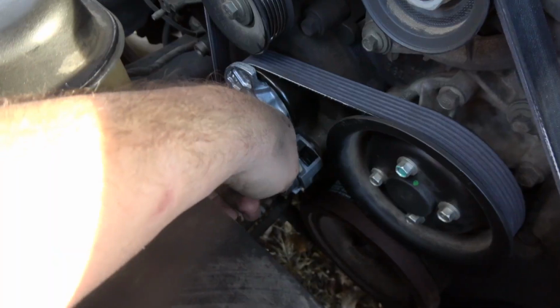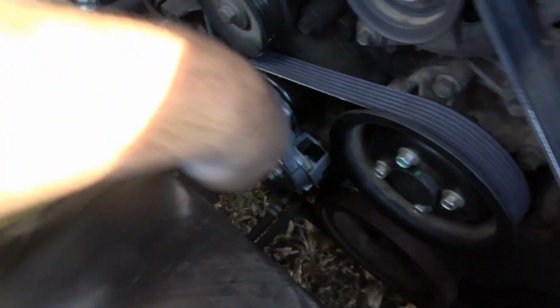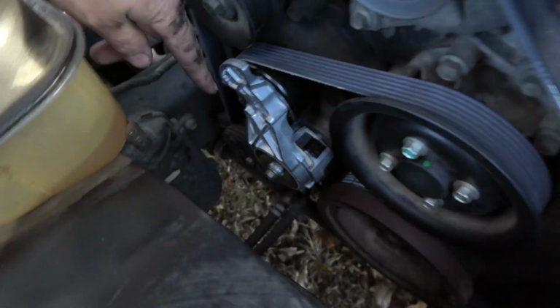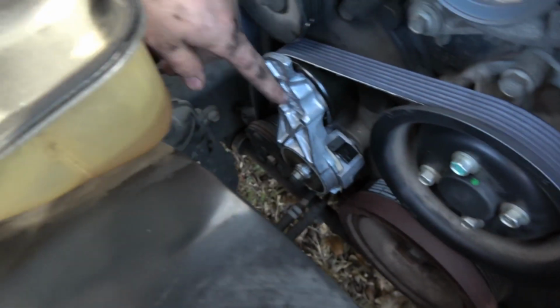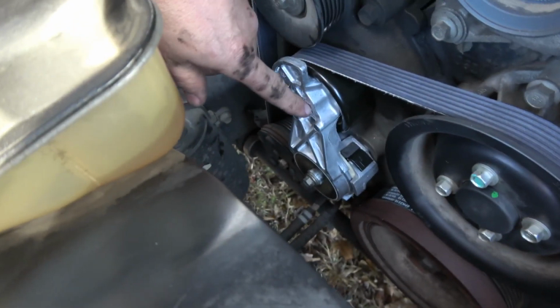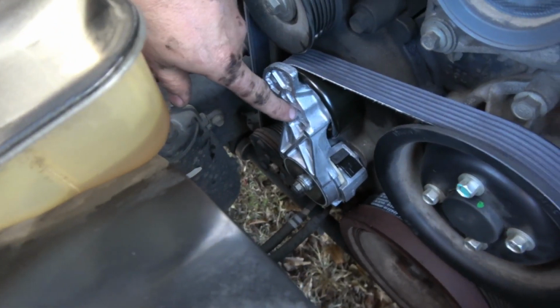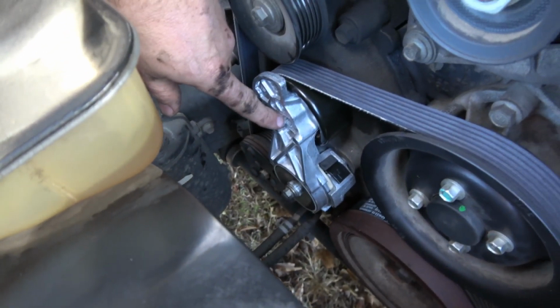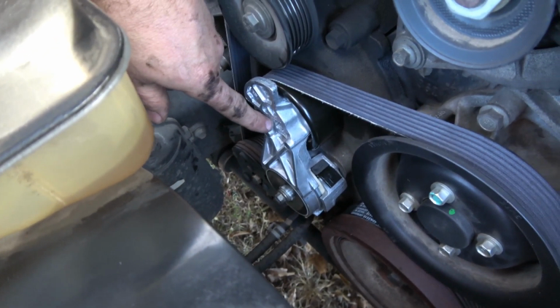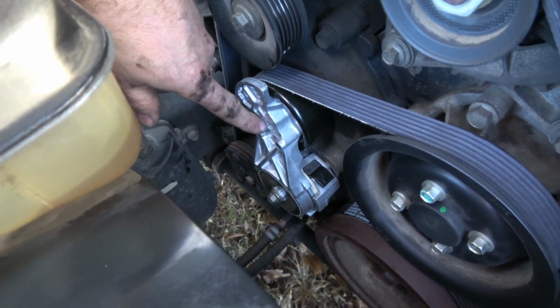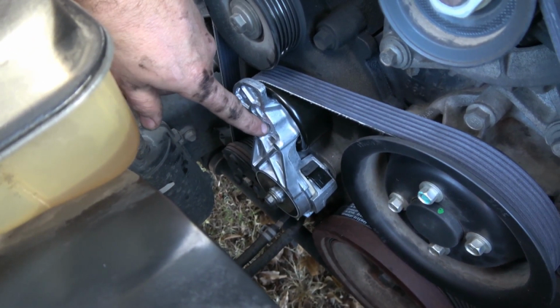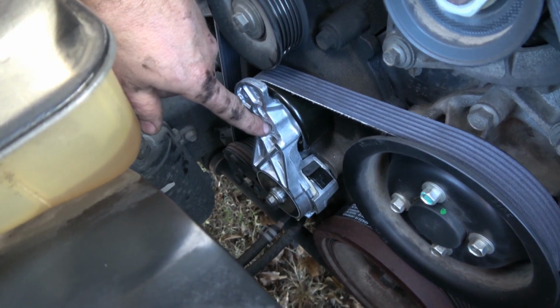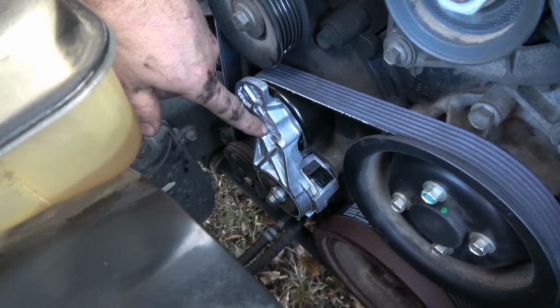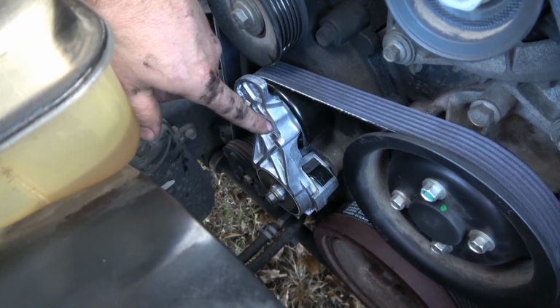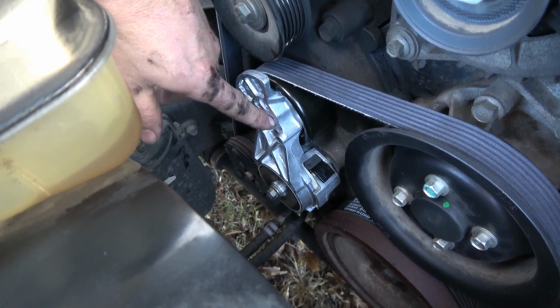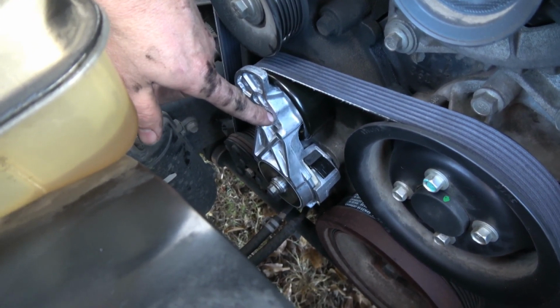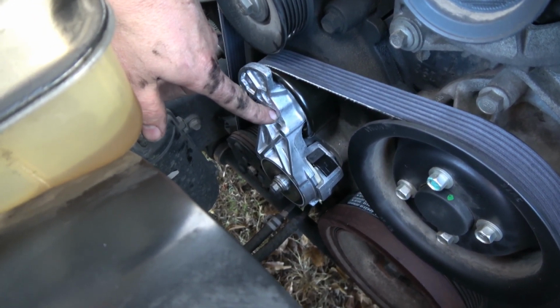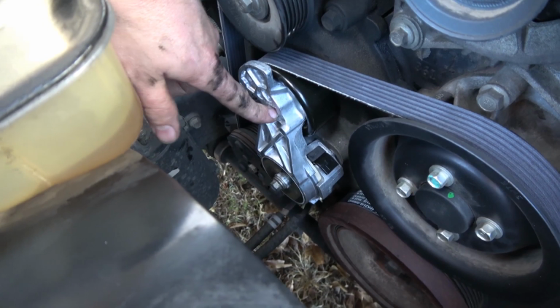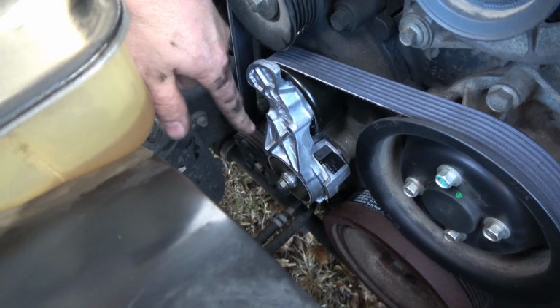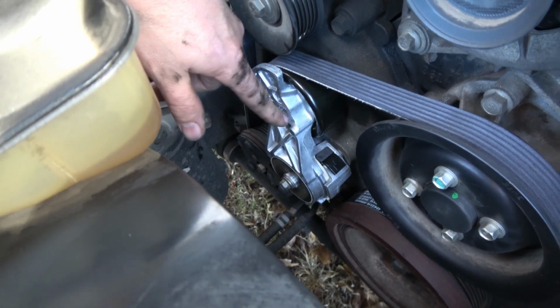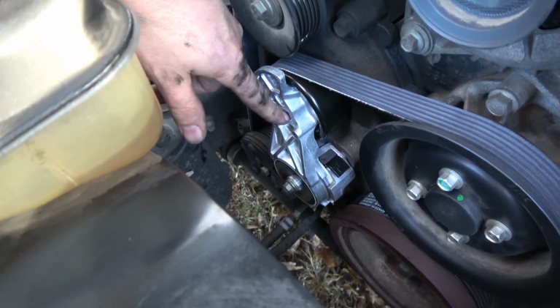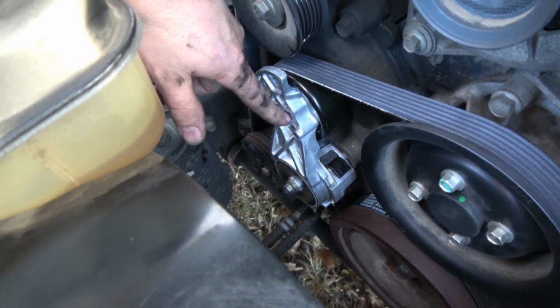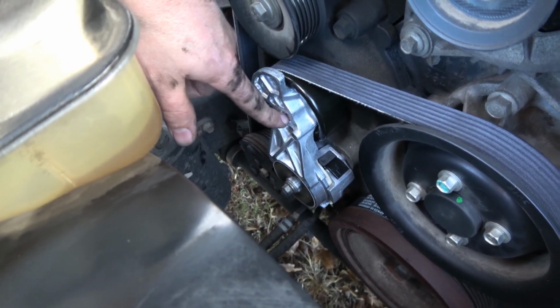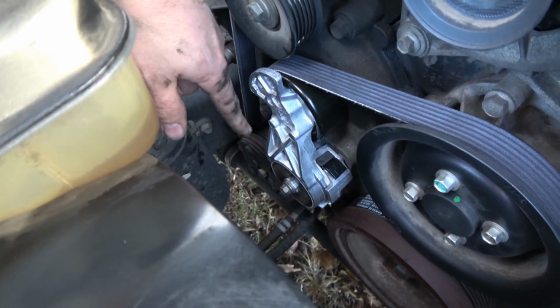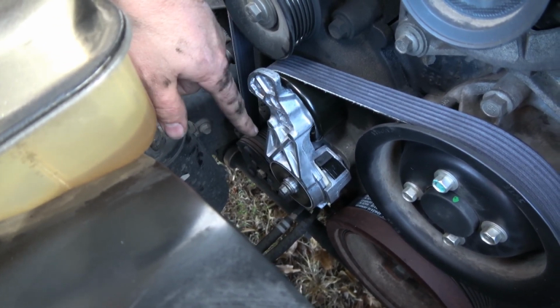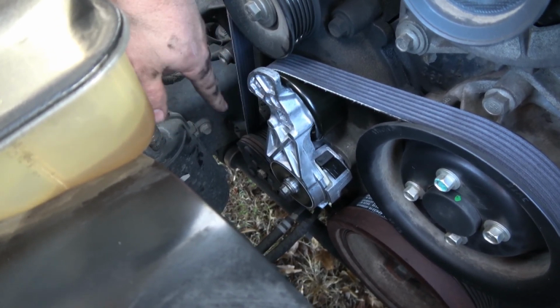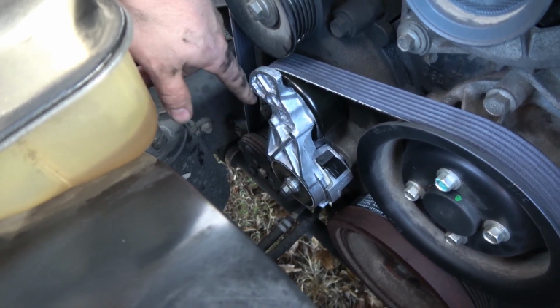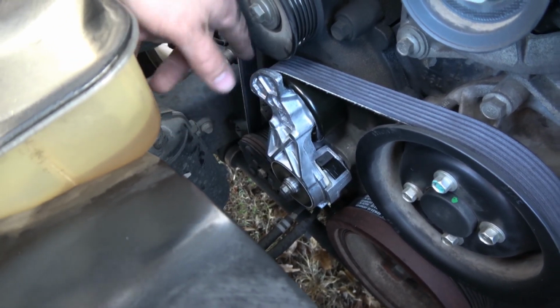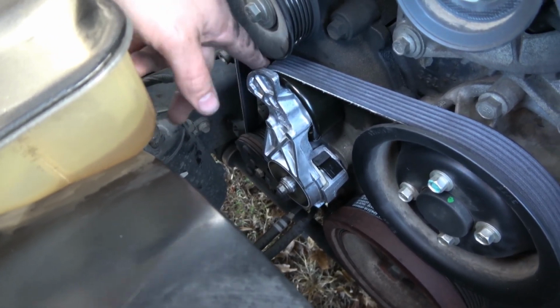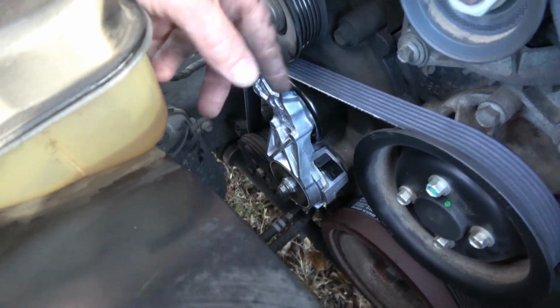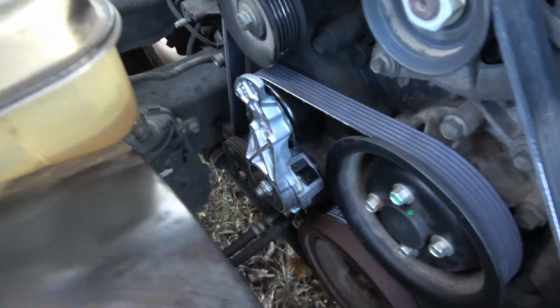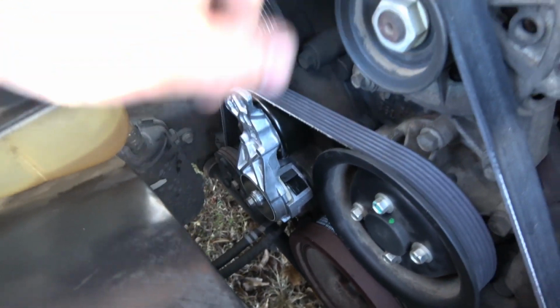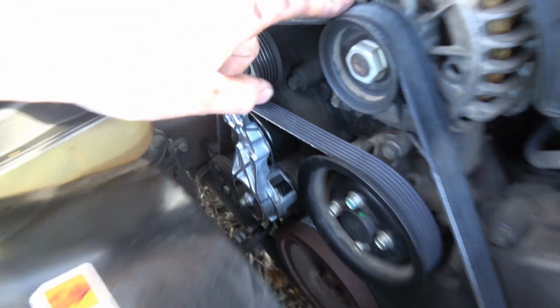There's a little square peg right here on this tensioner and we're going to use a three-eighths inch drive ratchet to loosen the tension to get the belt off.